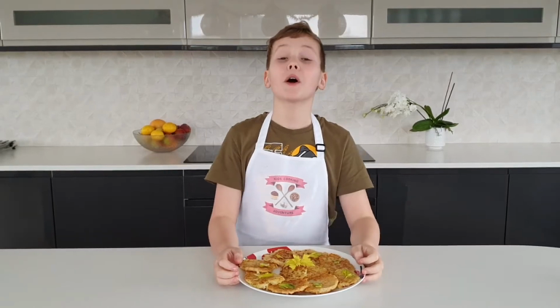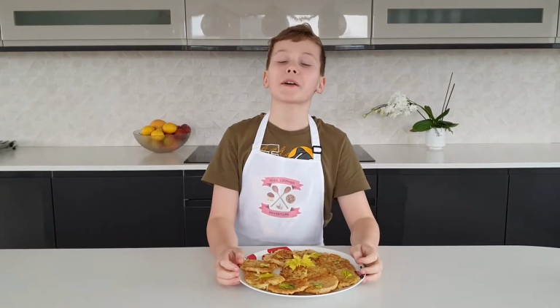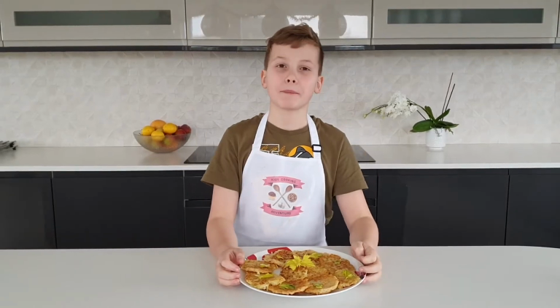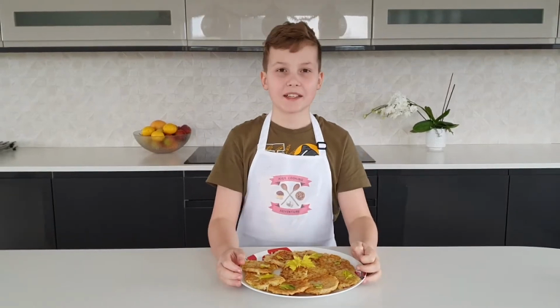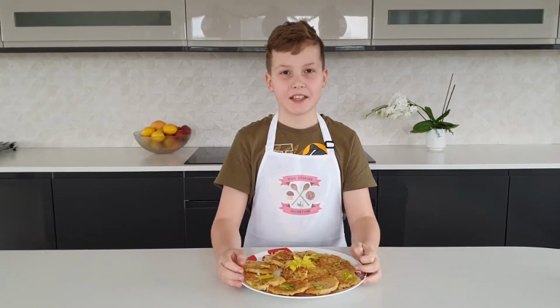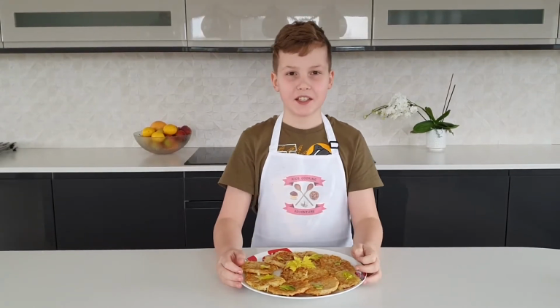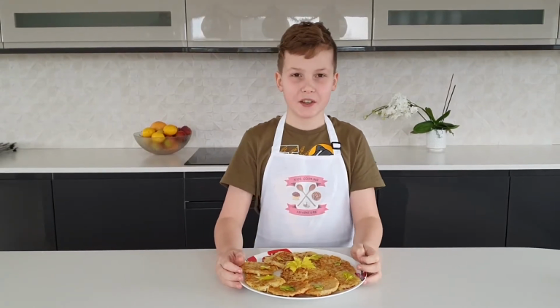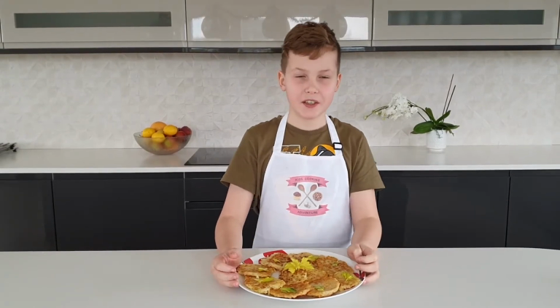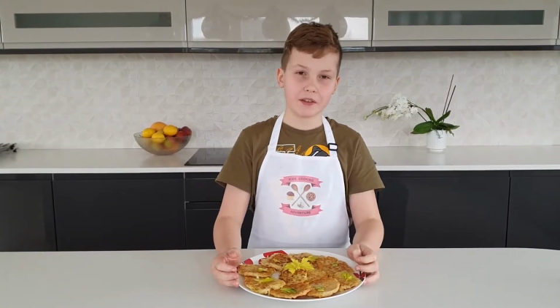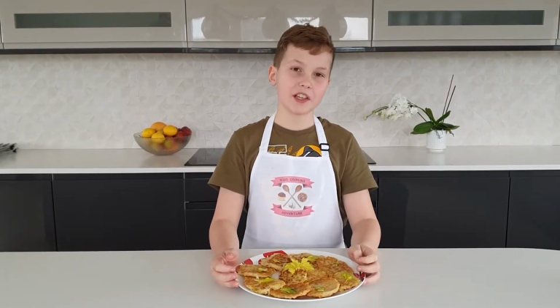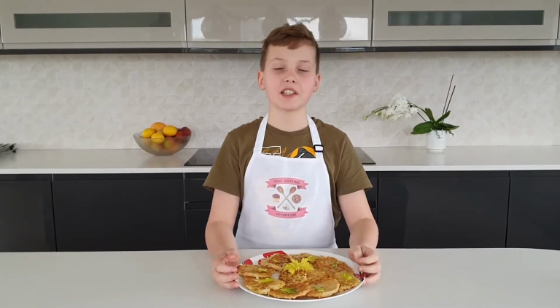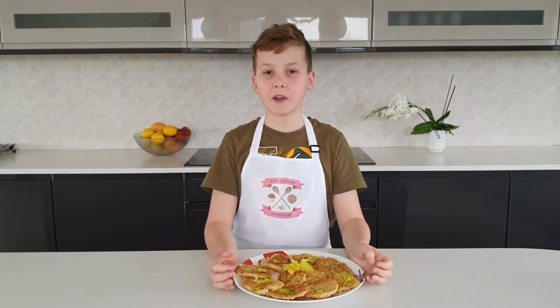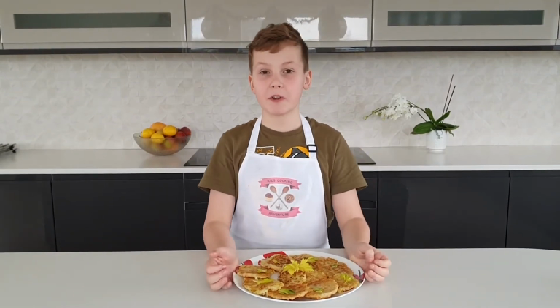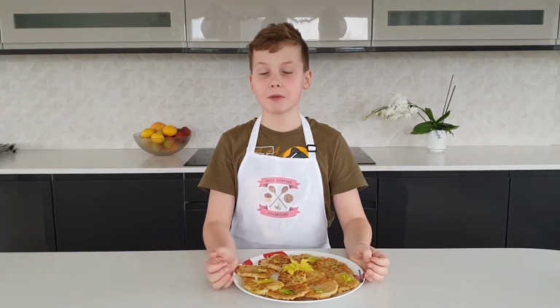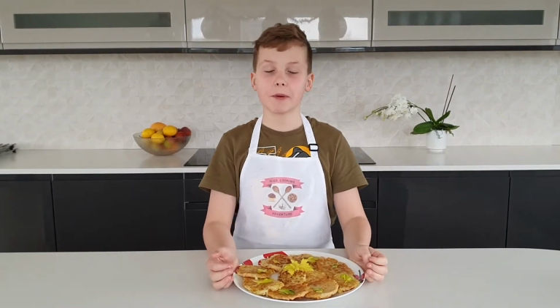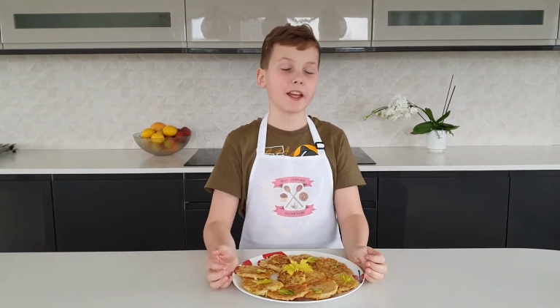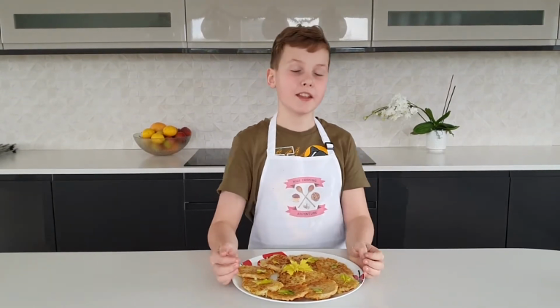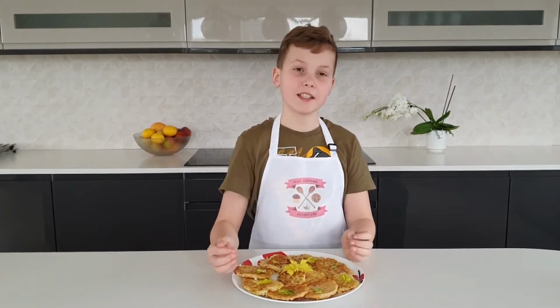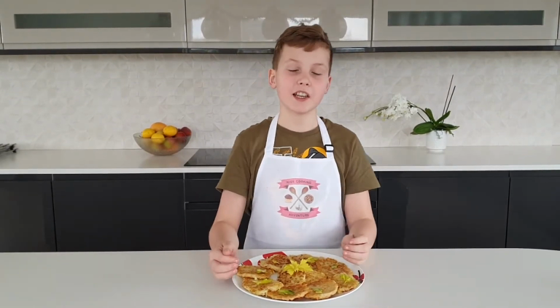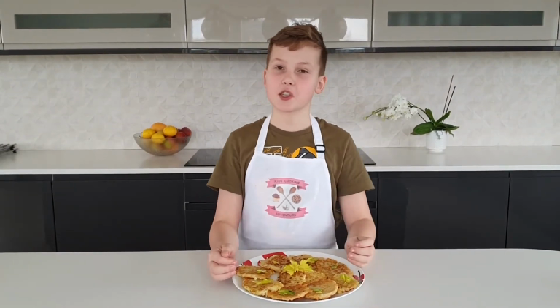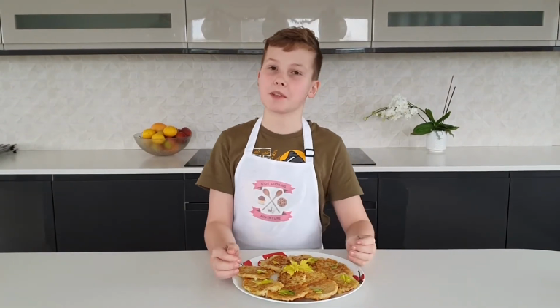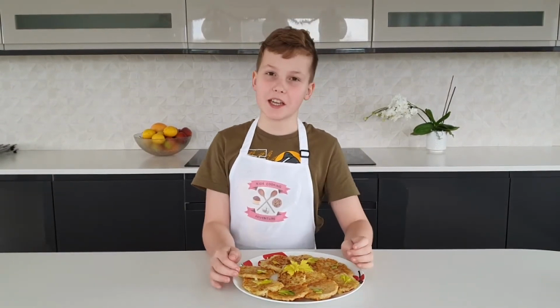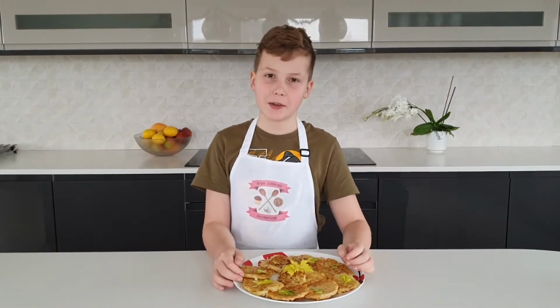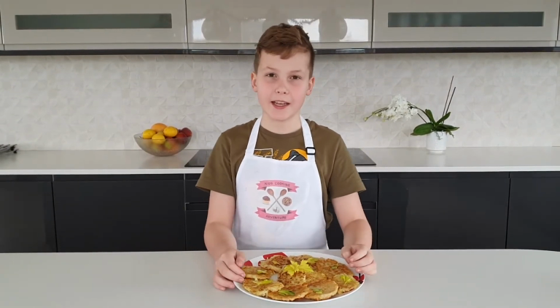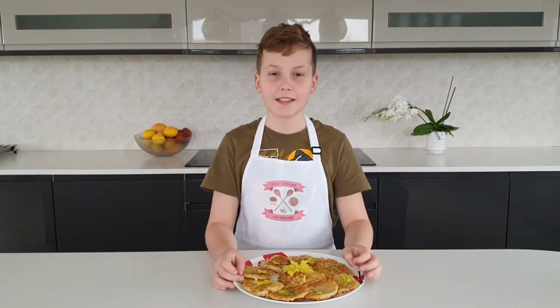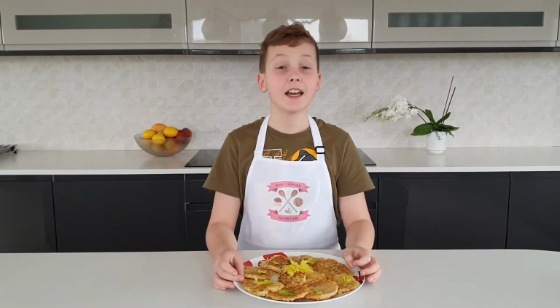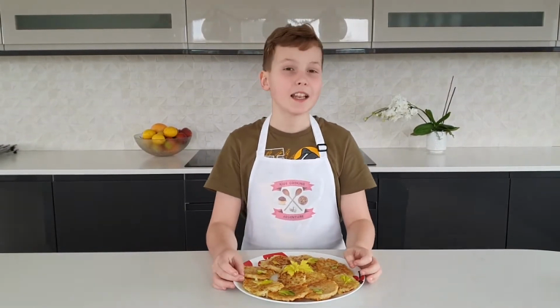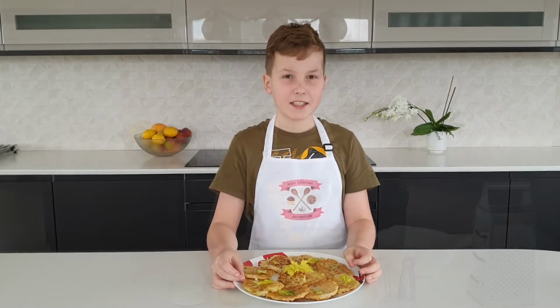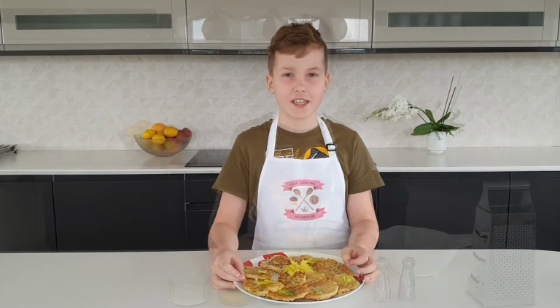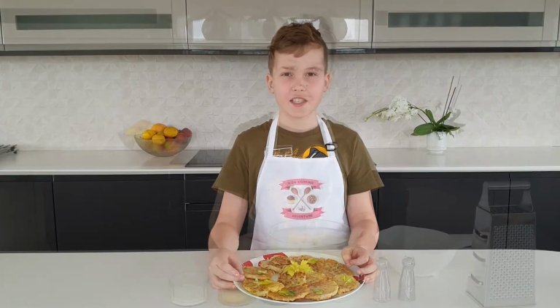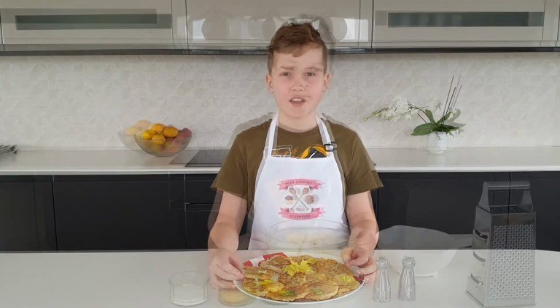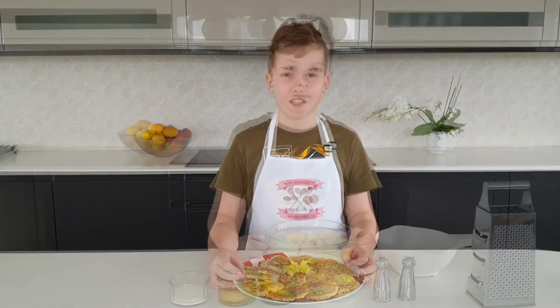Welcome back to Kids Cooking Adventure and today we're going to be making these delicious potato cakes. Let's get started.